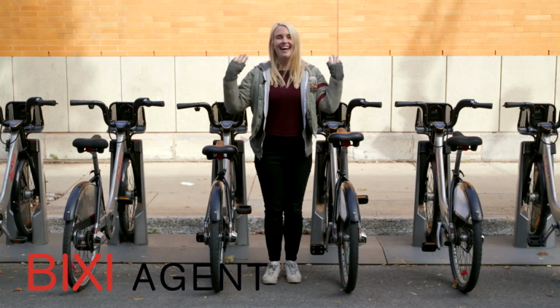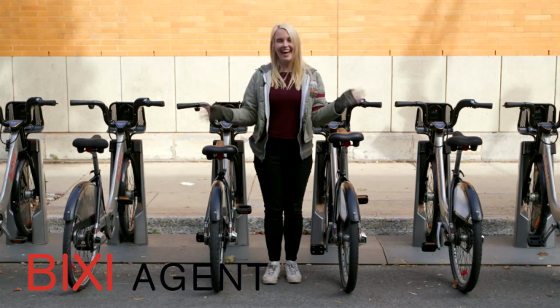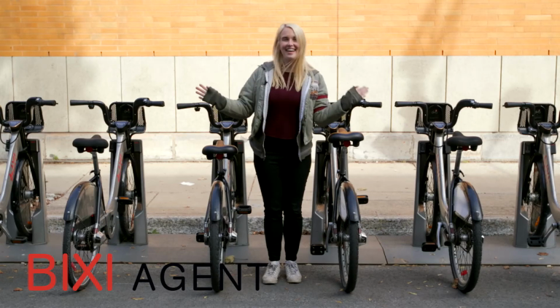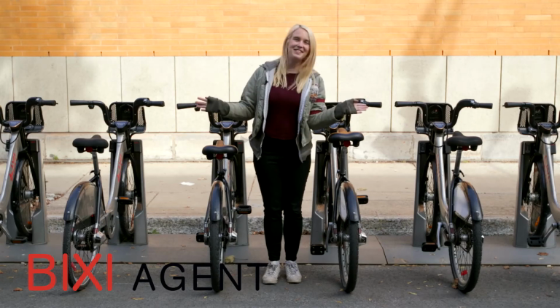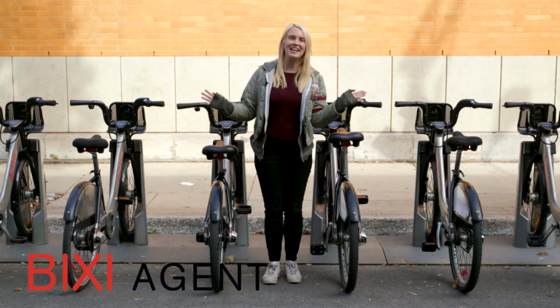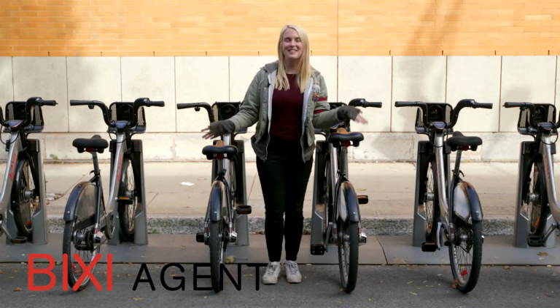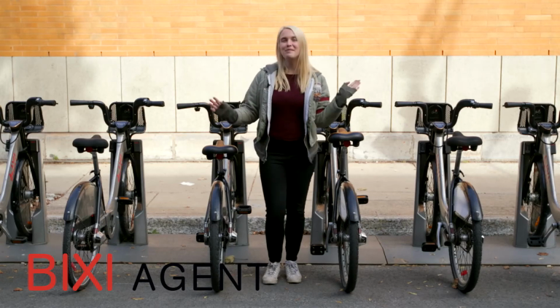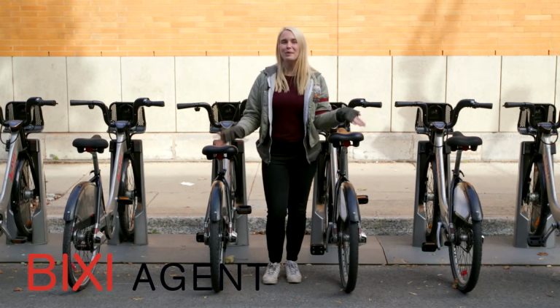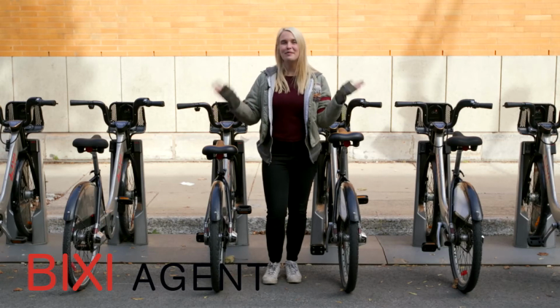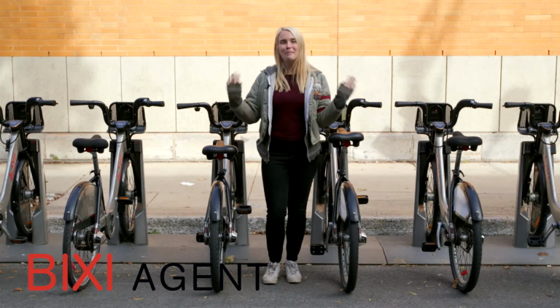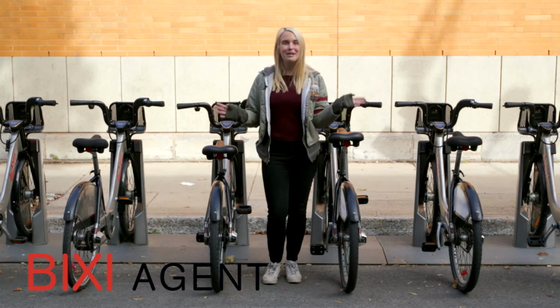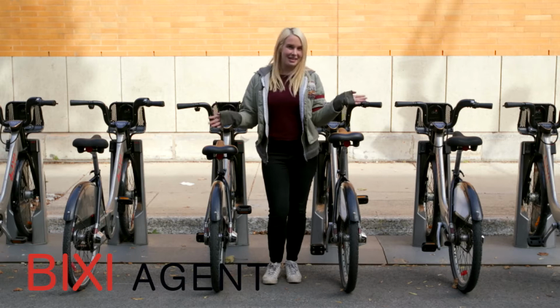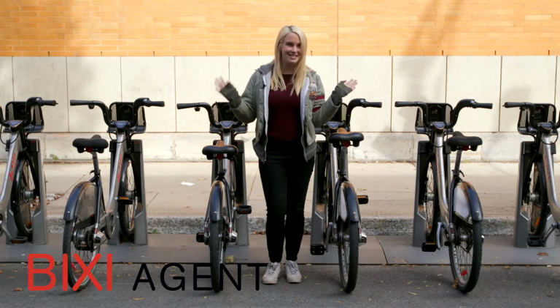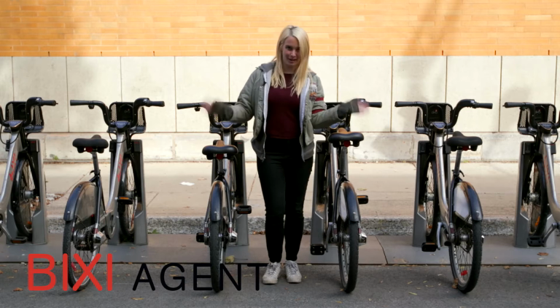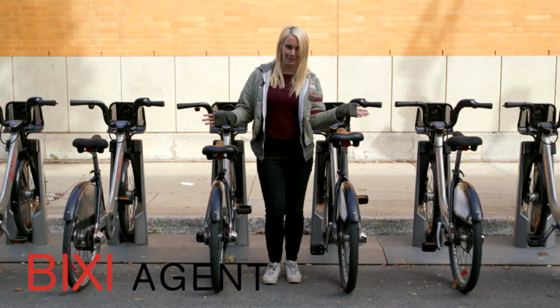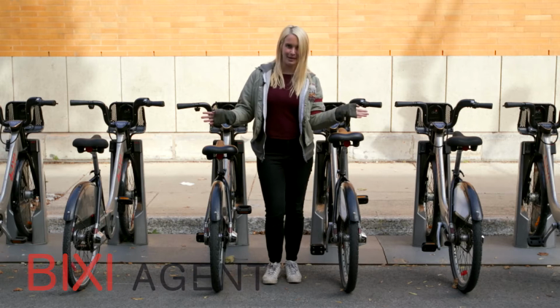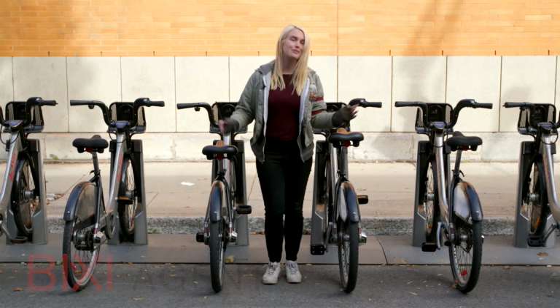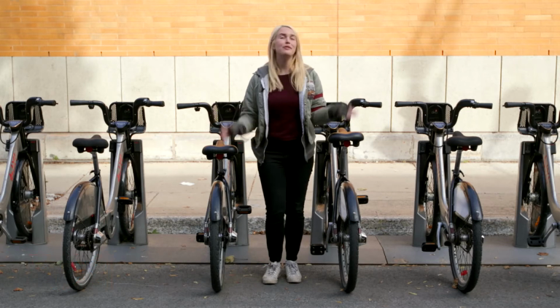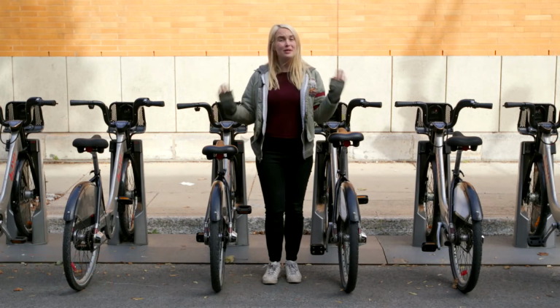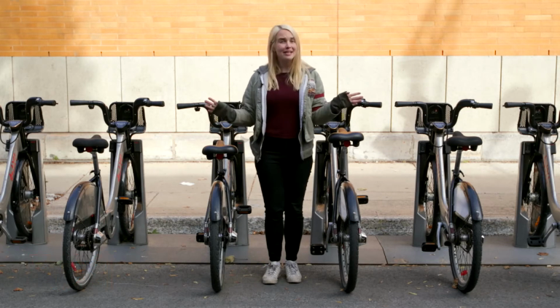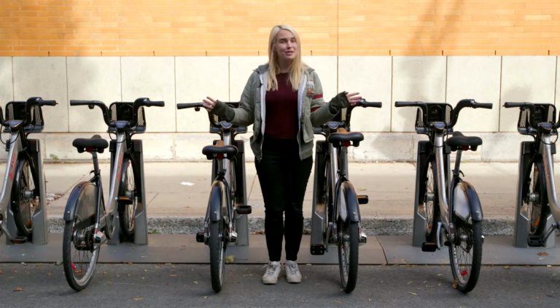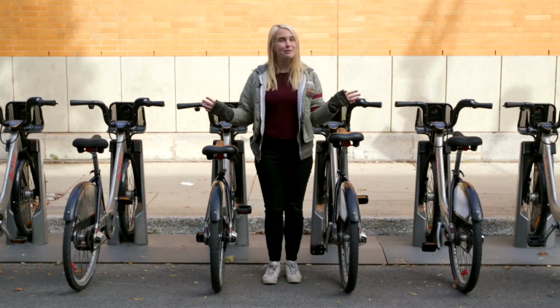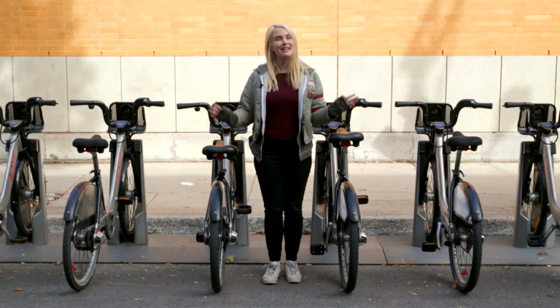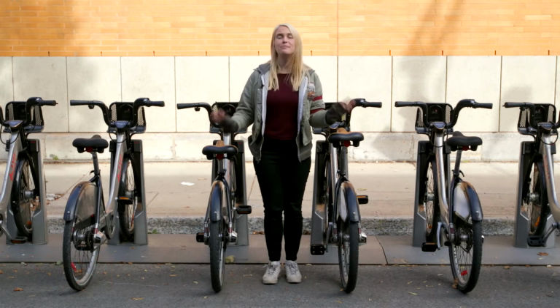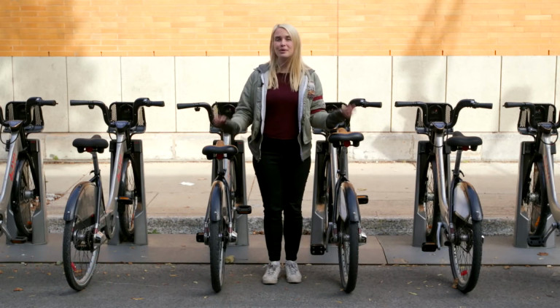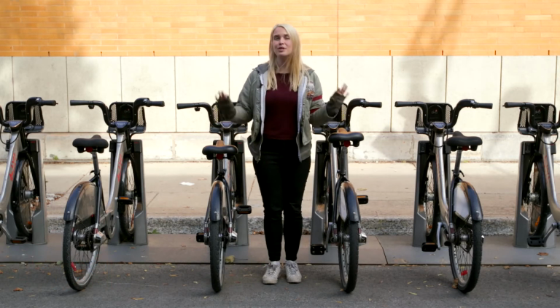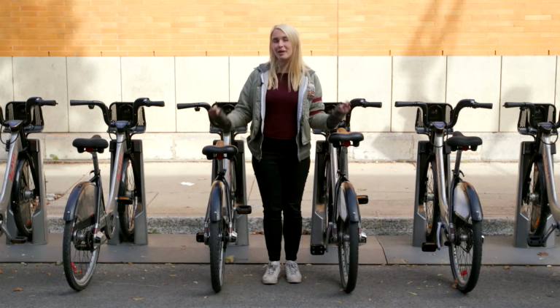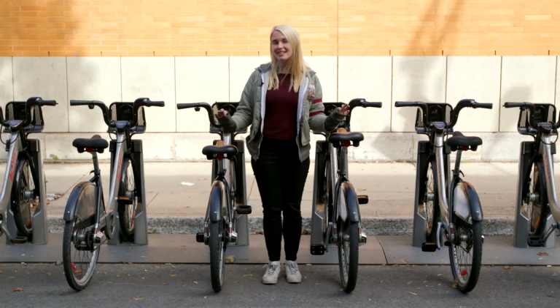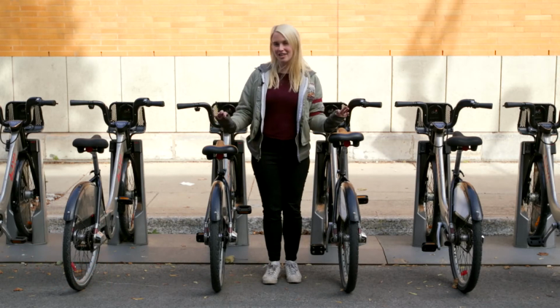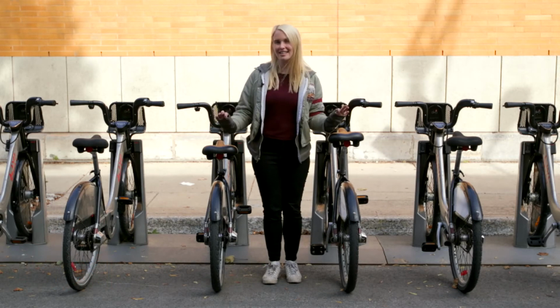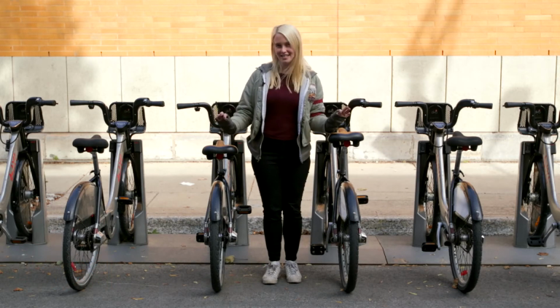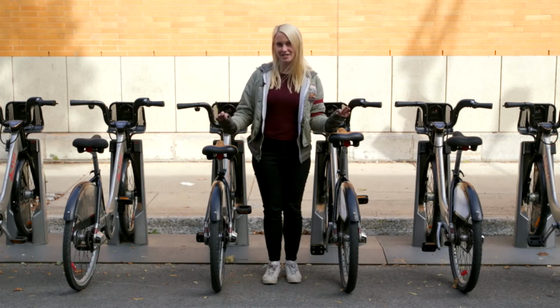Hey everybody and welcome to one of our many Bixie docking points. Before selecting your bike, it's important to quickly check its condition.